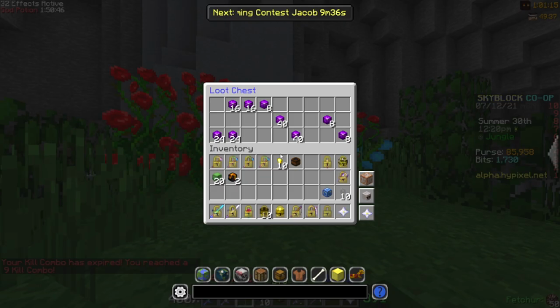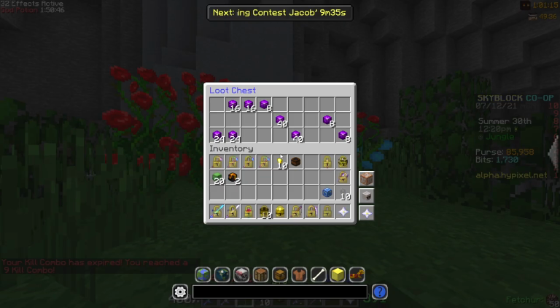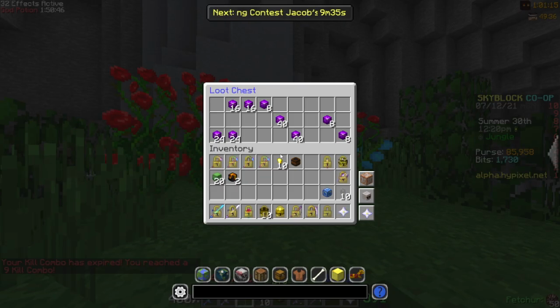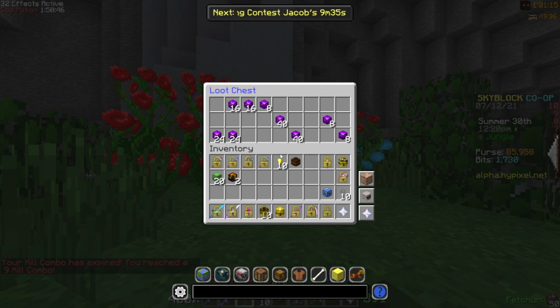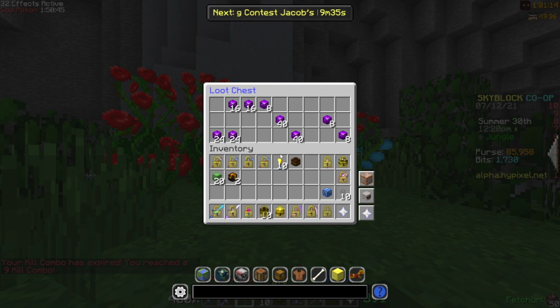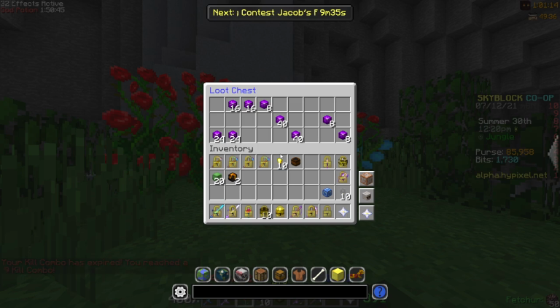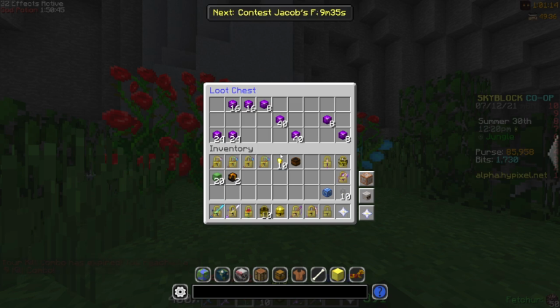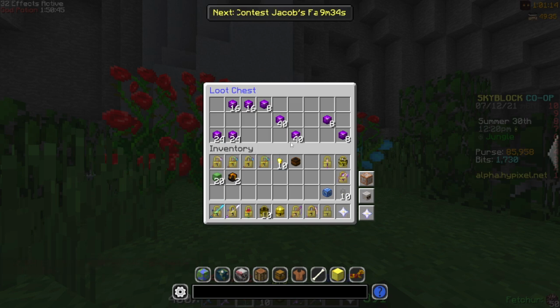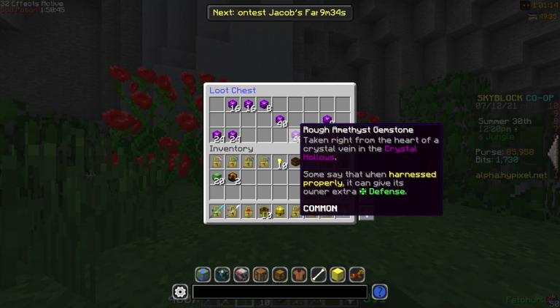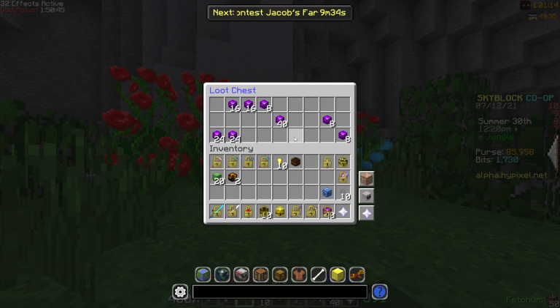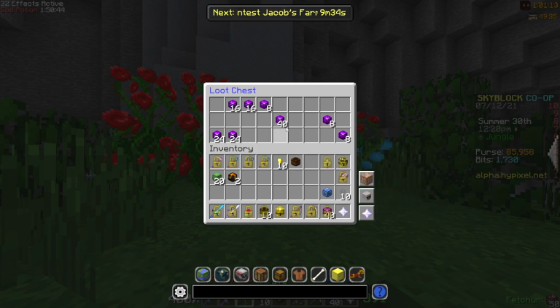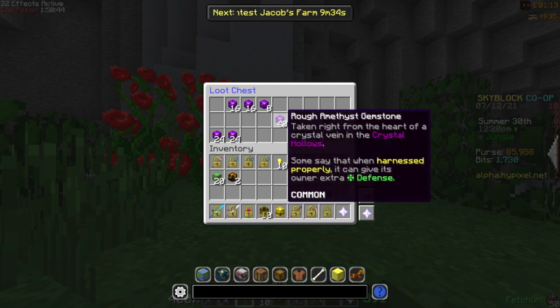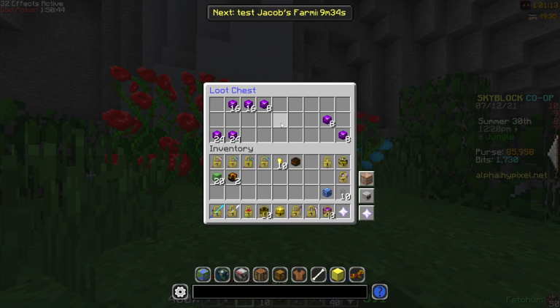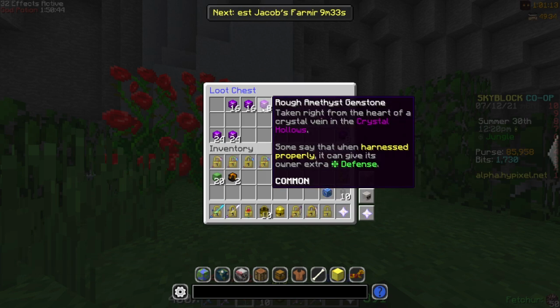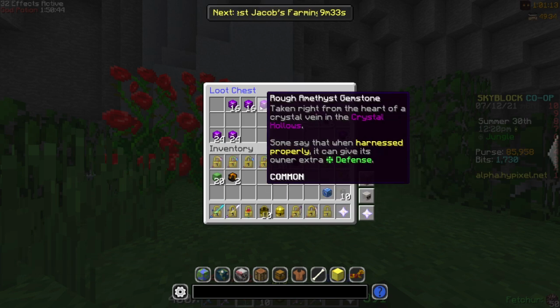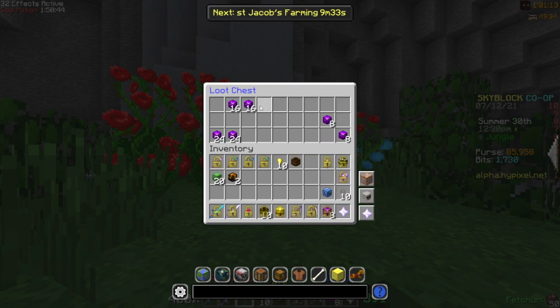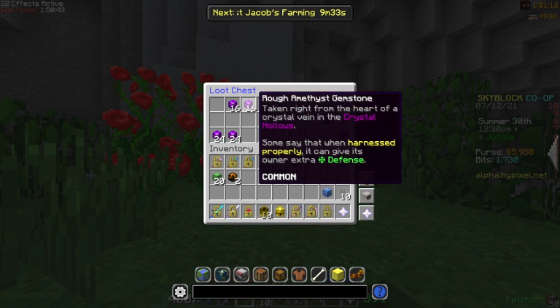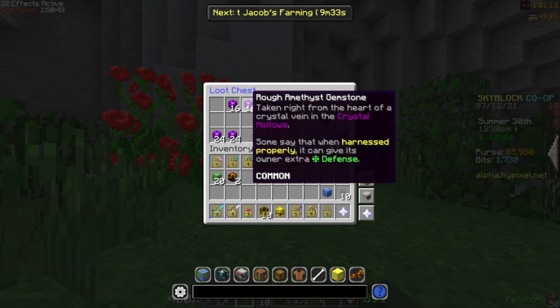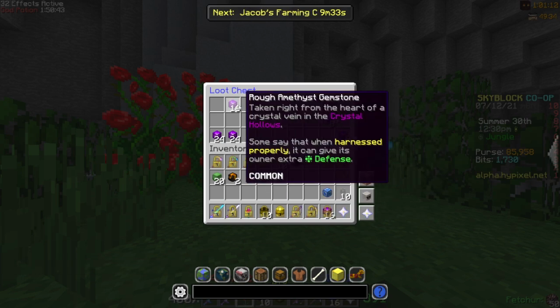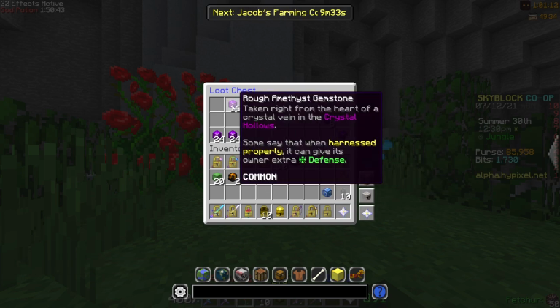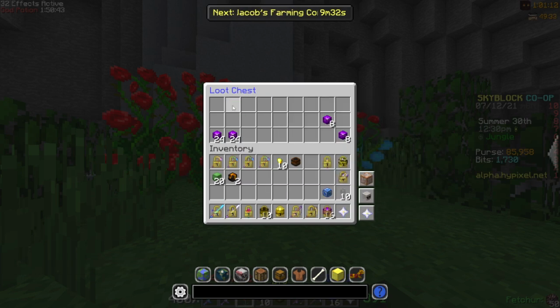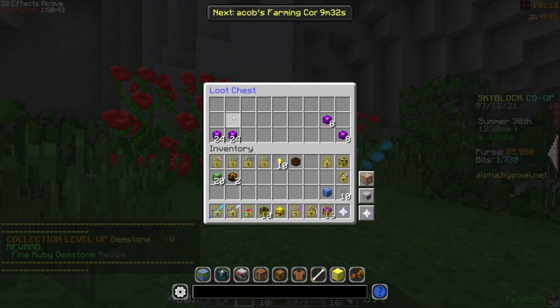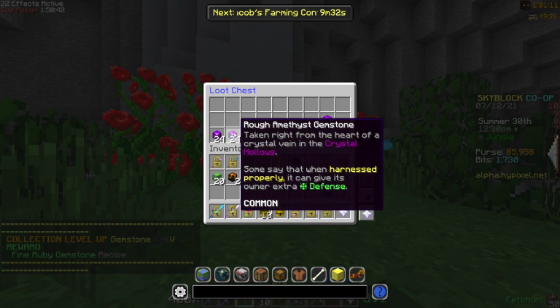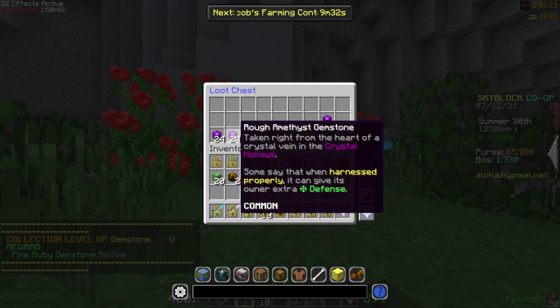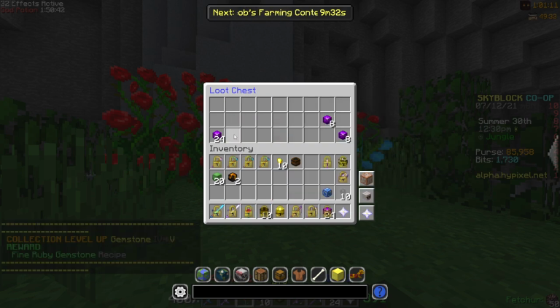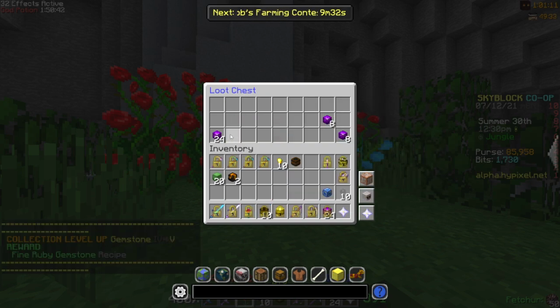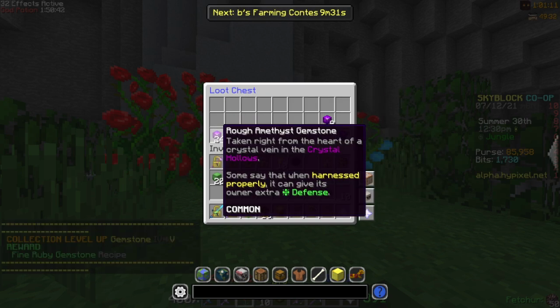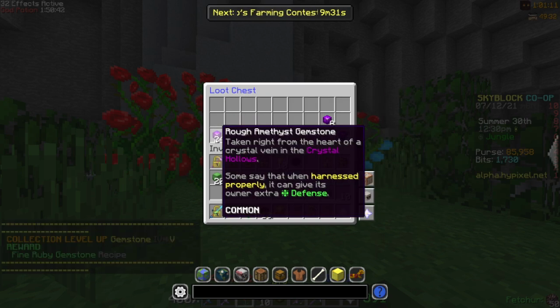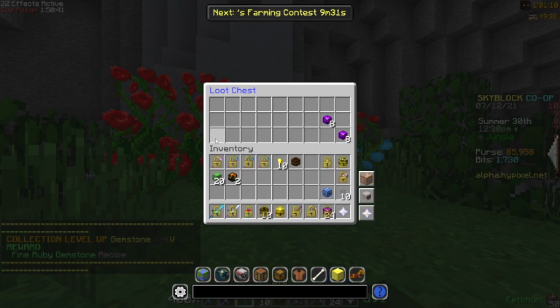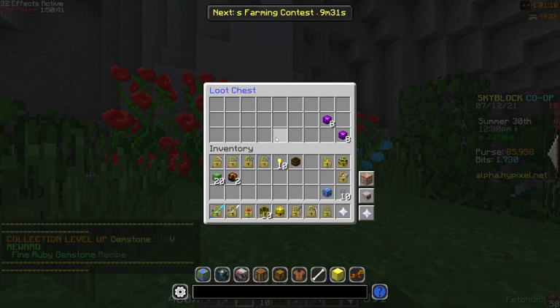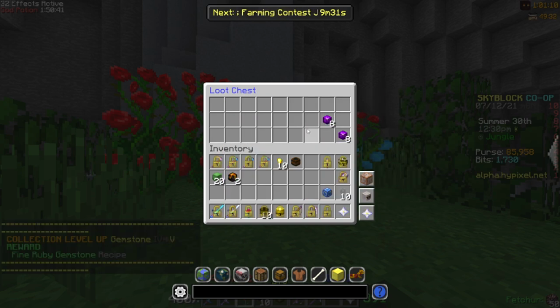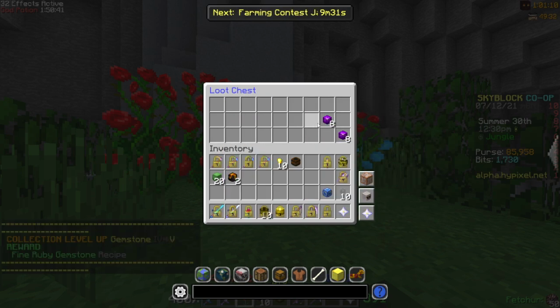The treasure chest will give you tons of gems and also sometimes sludge, fuel, gemstone powder, and prehistoric eggs.